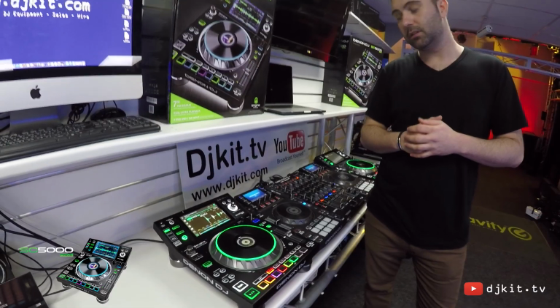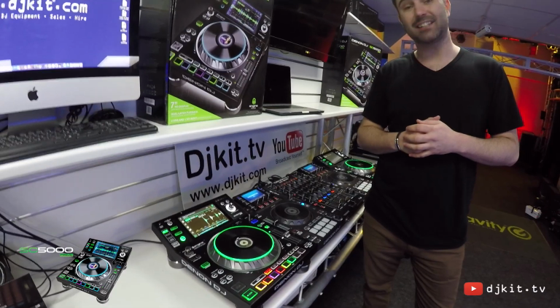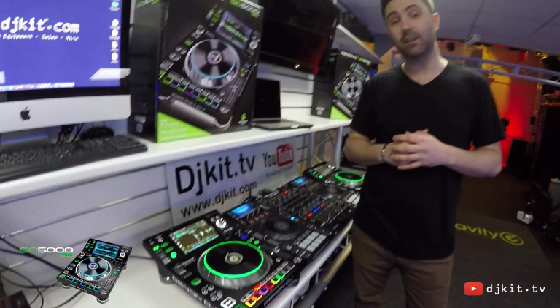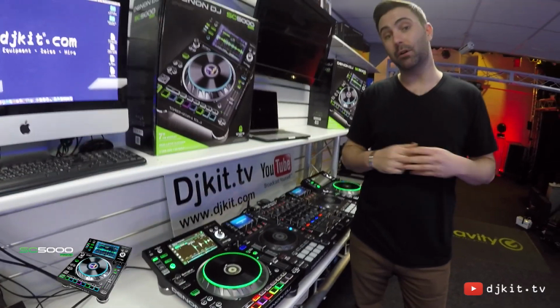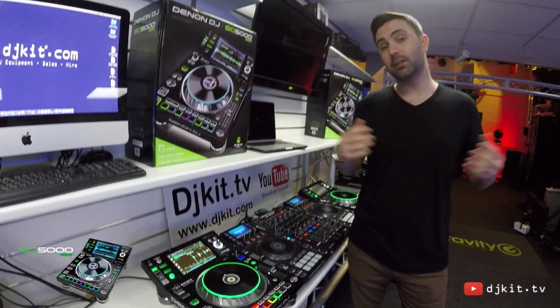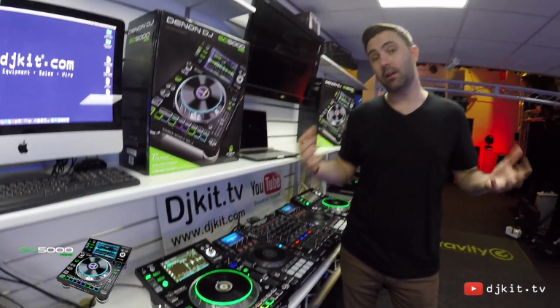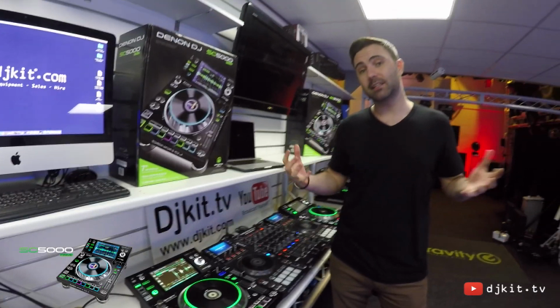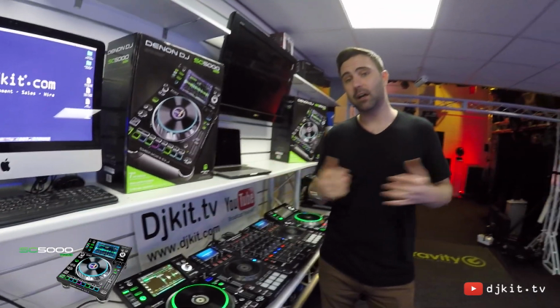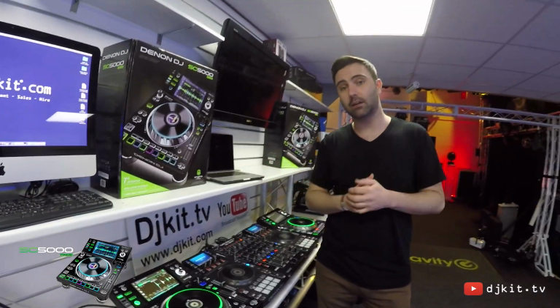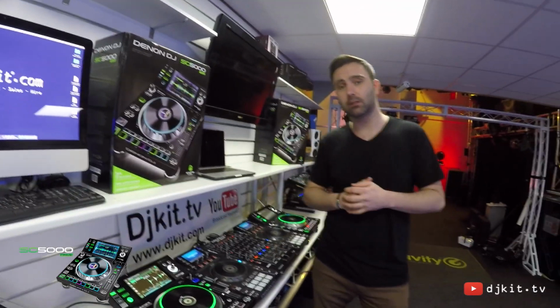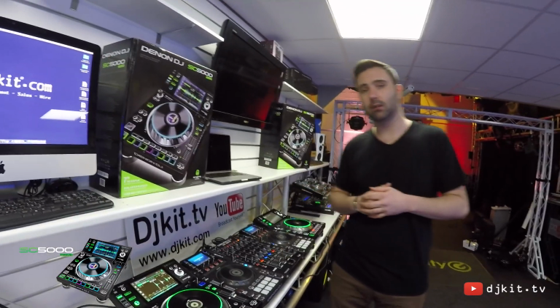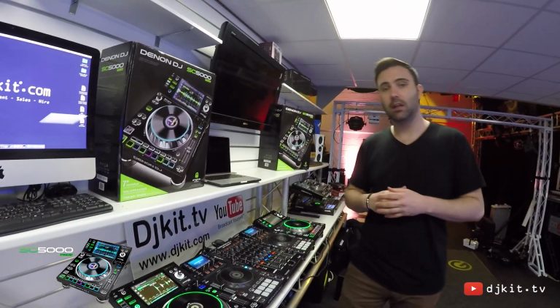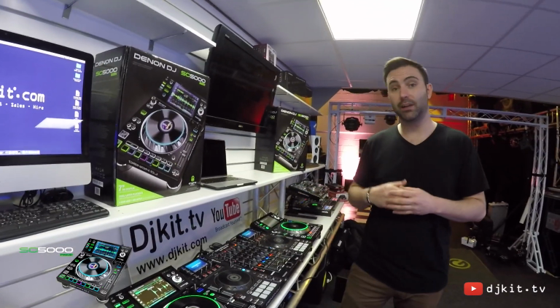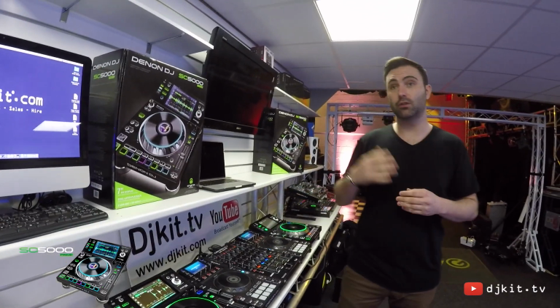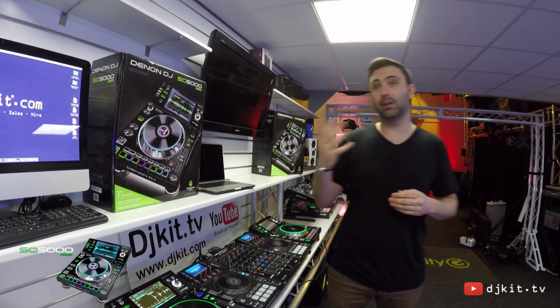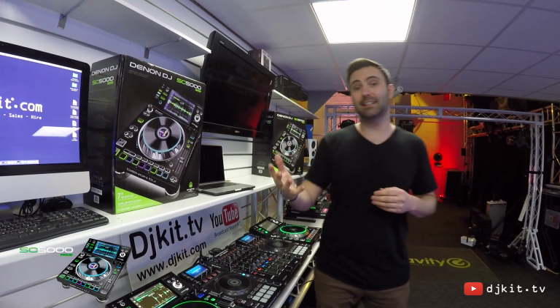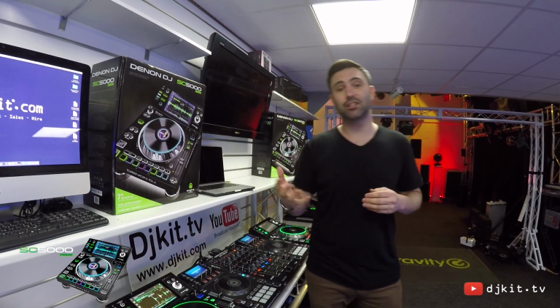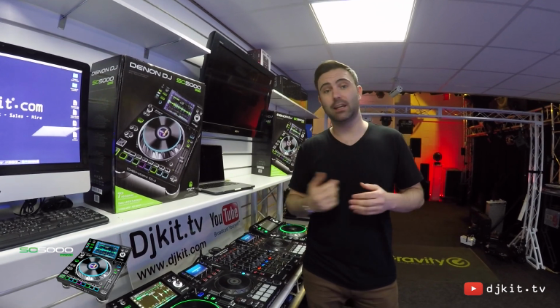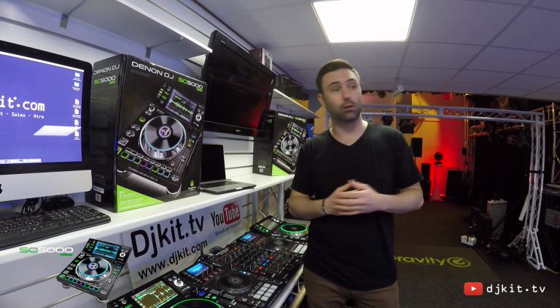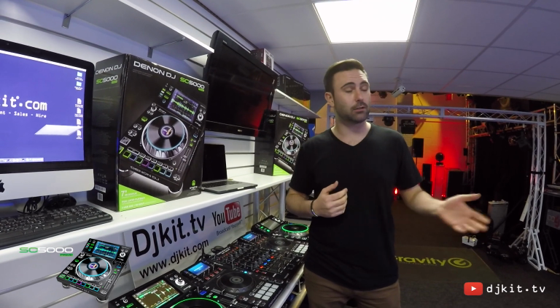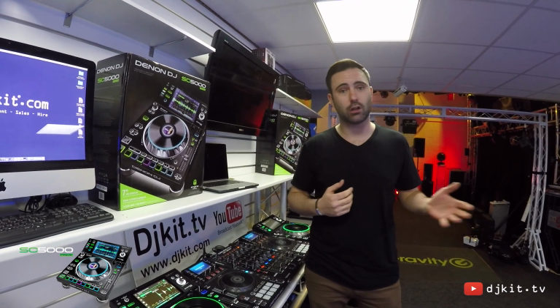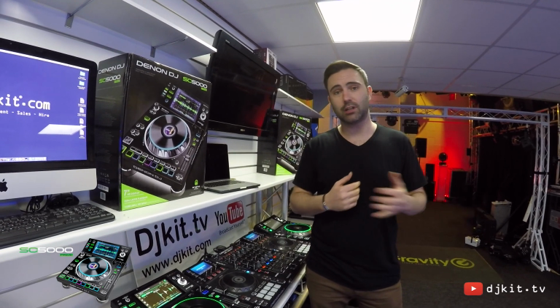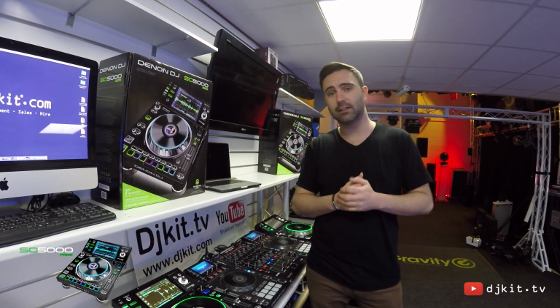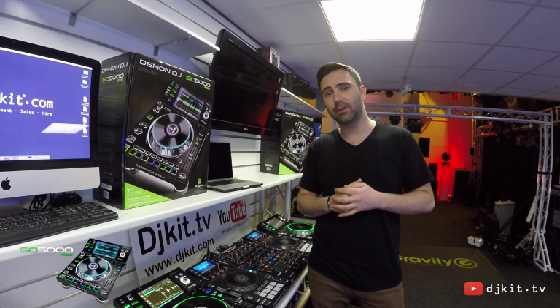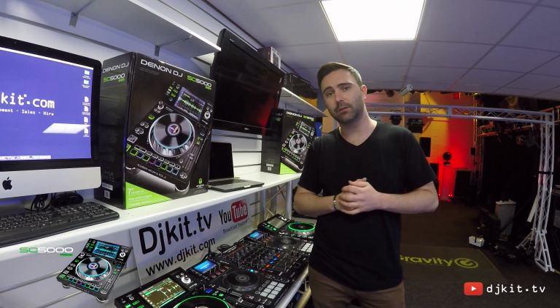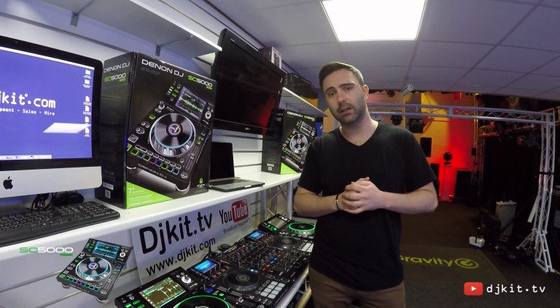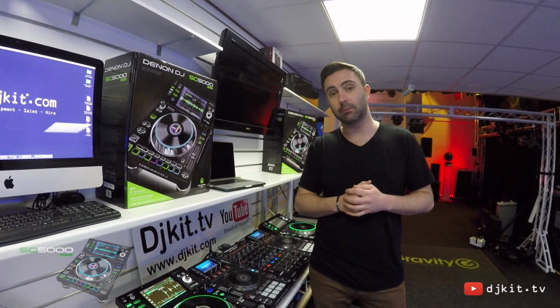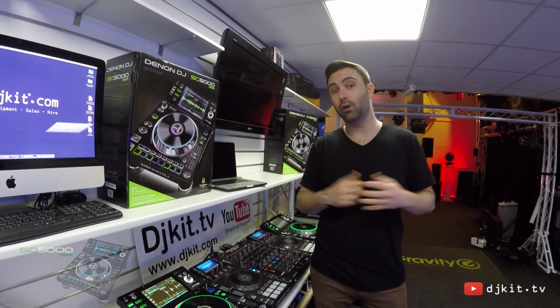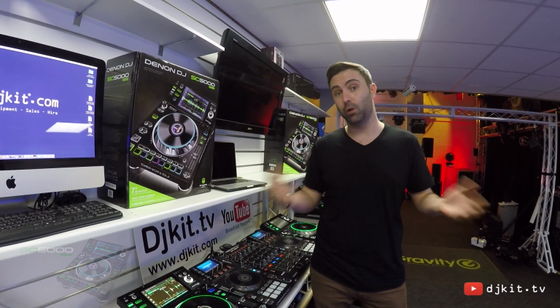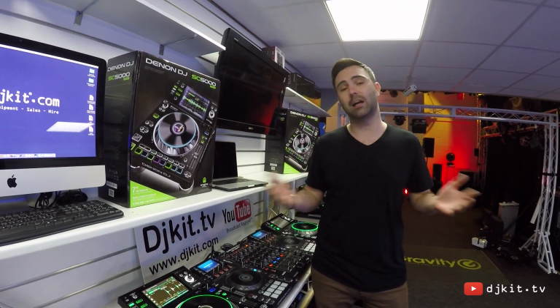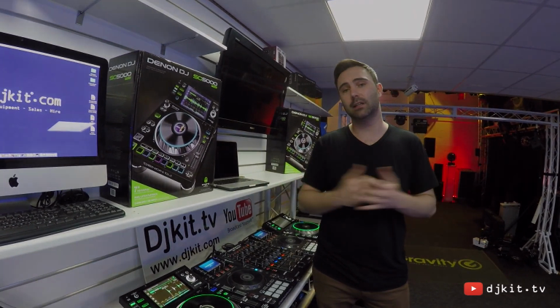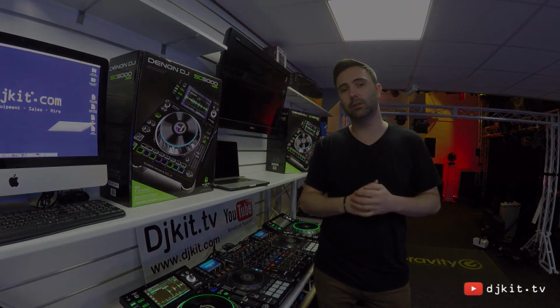So that's everything I'm going to show you today on the SC5000s. If you want to get in touch with the guys at DJ Kit or come down to the shop and check these out in the next few weeks, they'll be more than happy to help you.